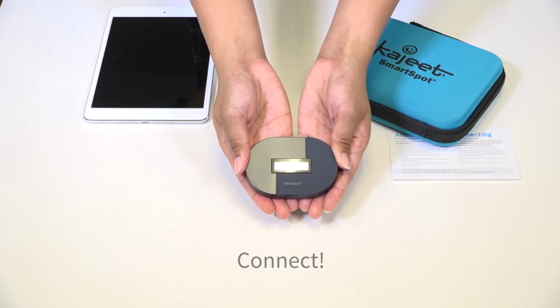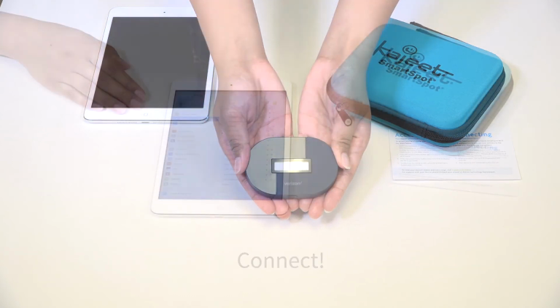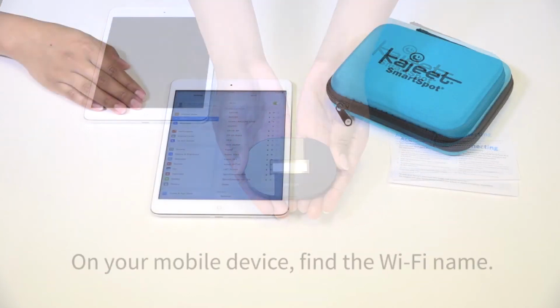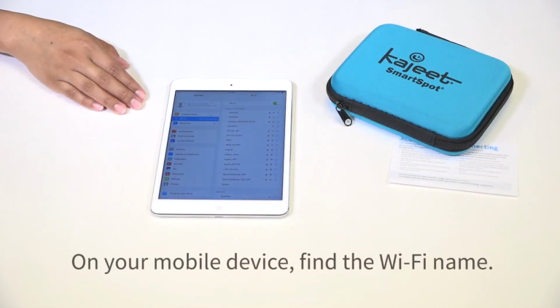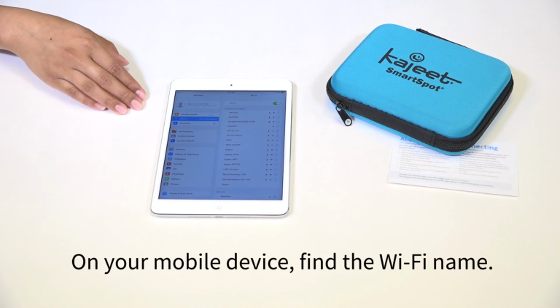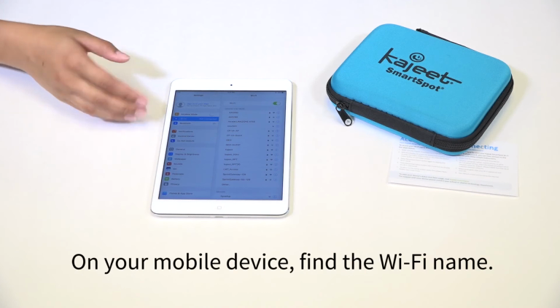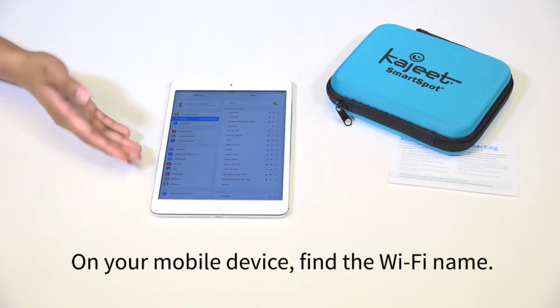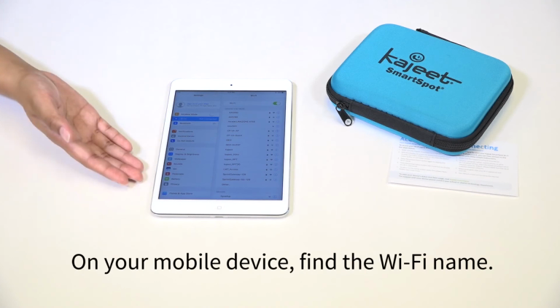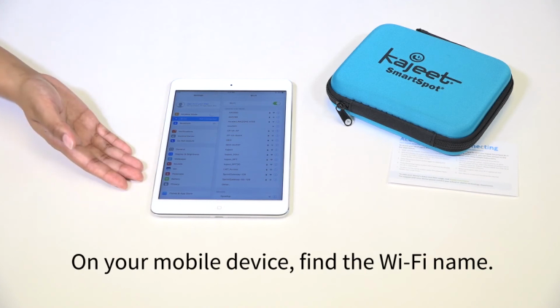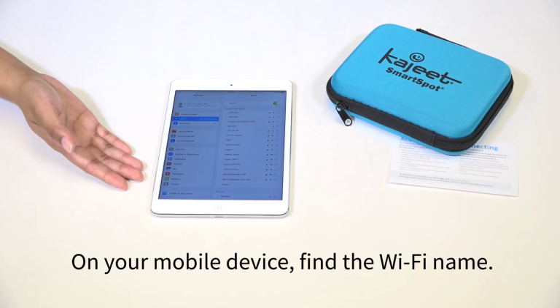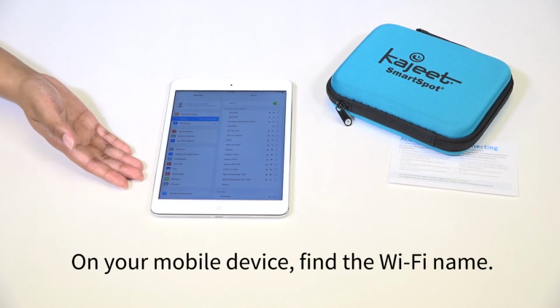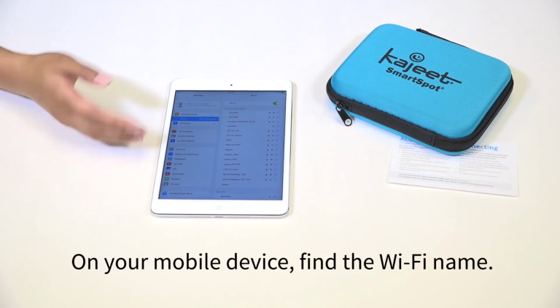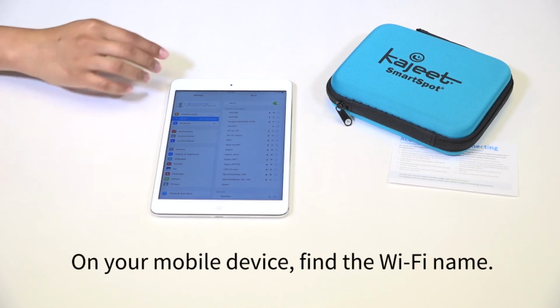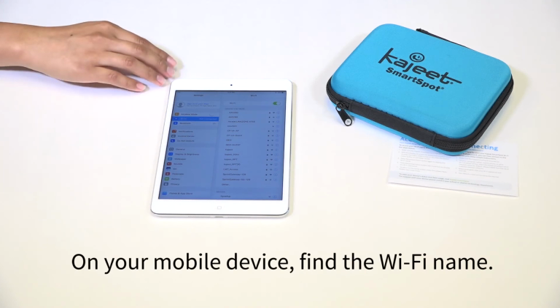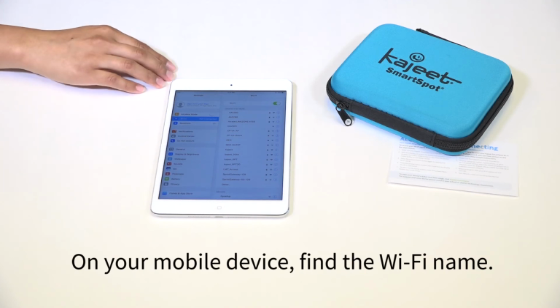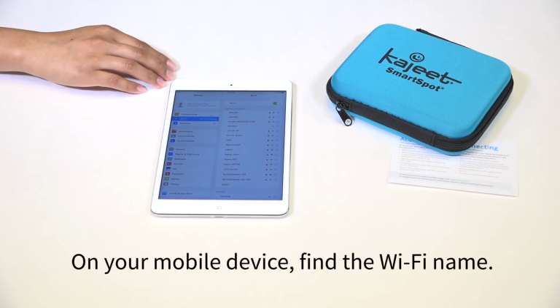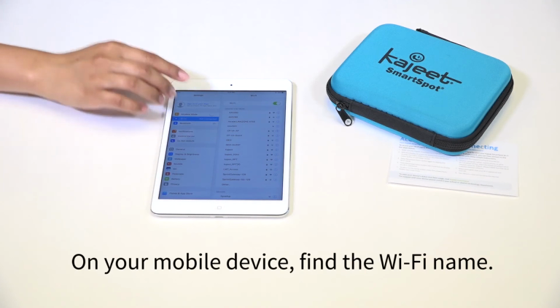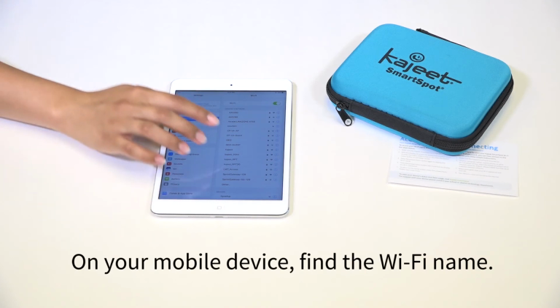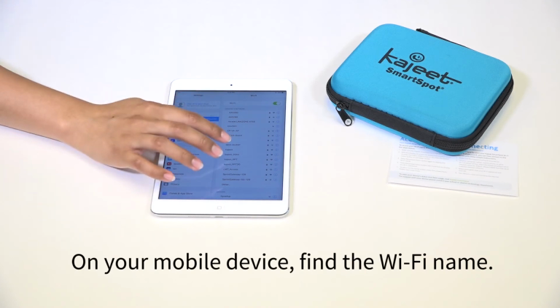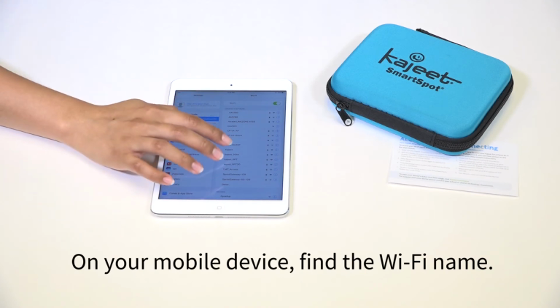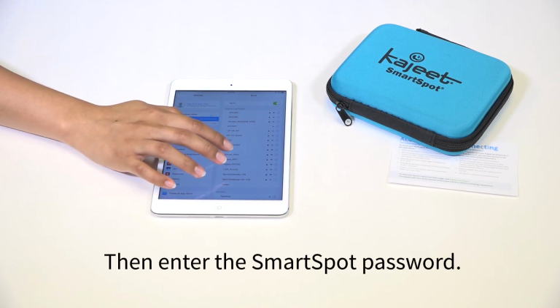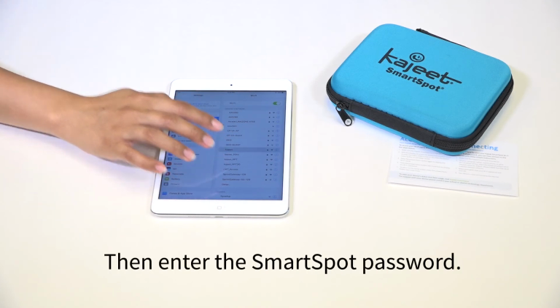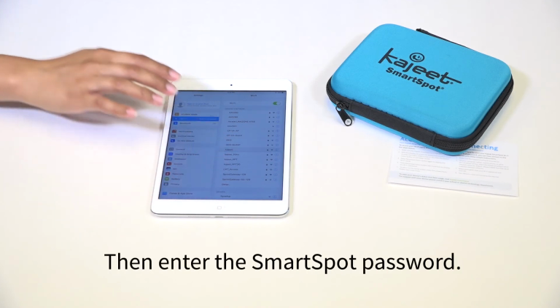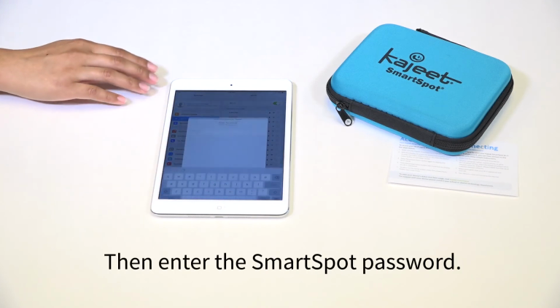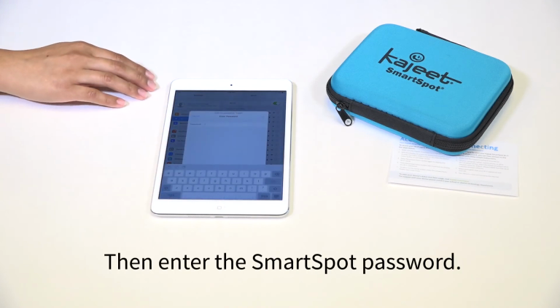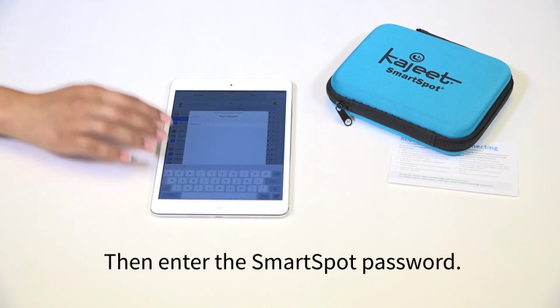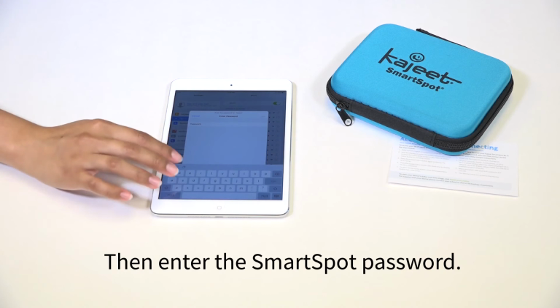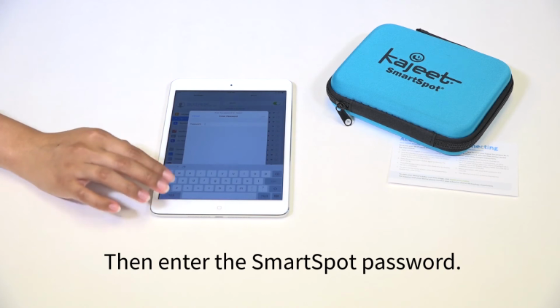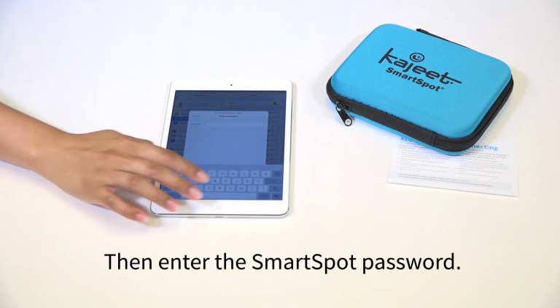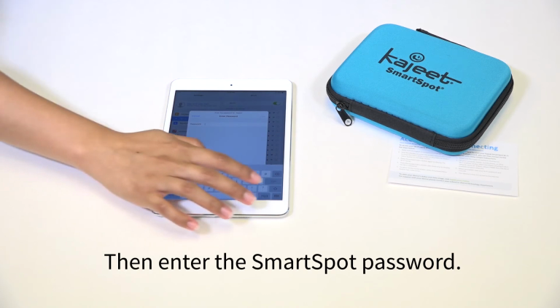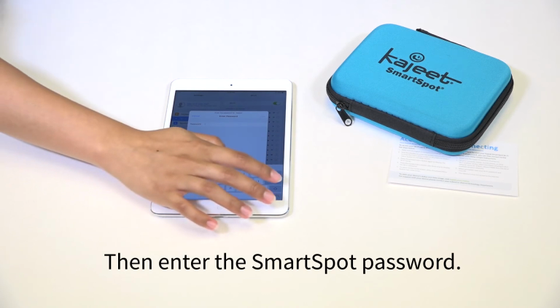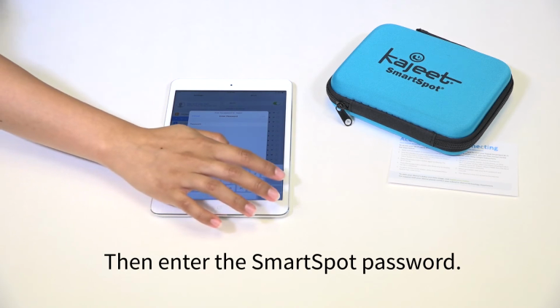On your mobile device, find the Wi-Fi name. Then enter the SmartSpot password.